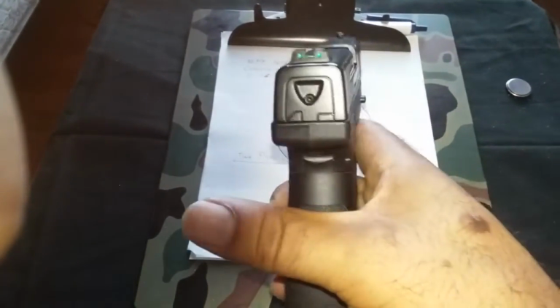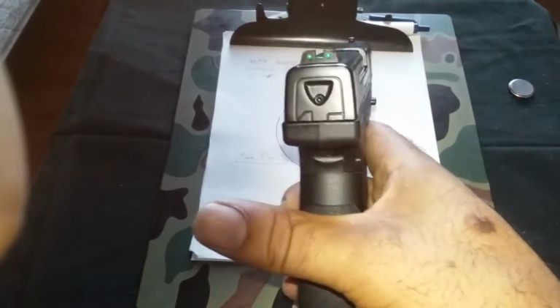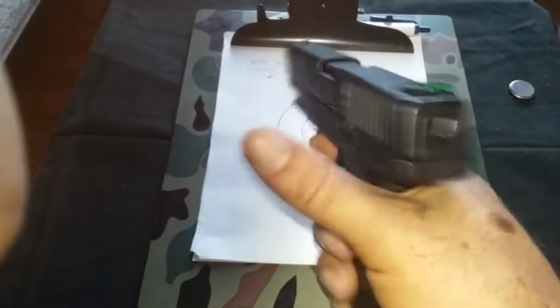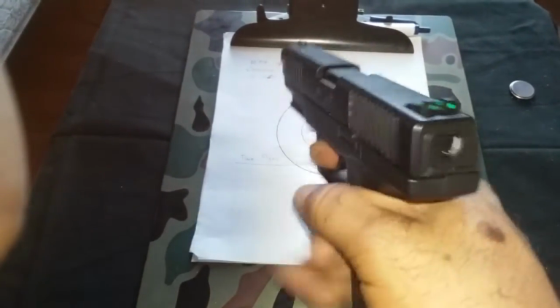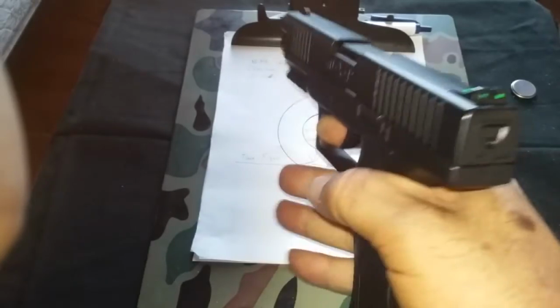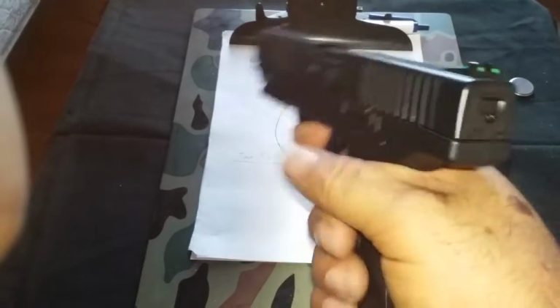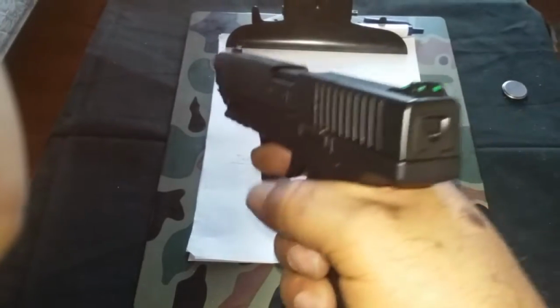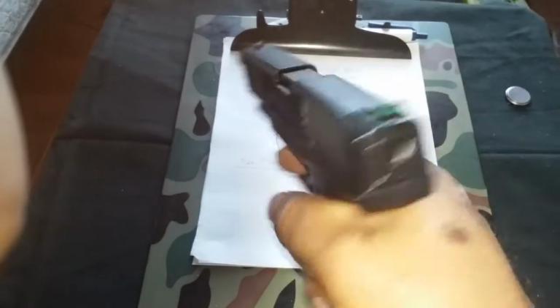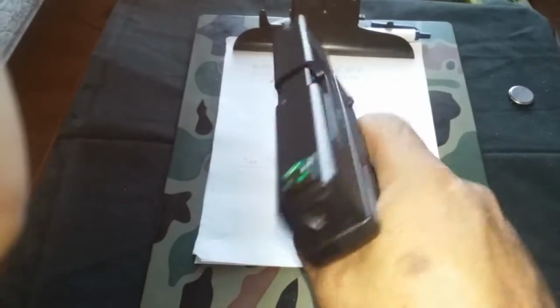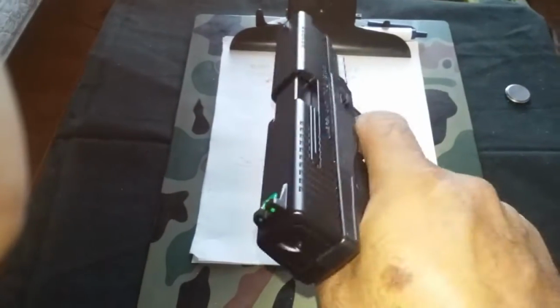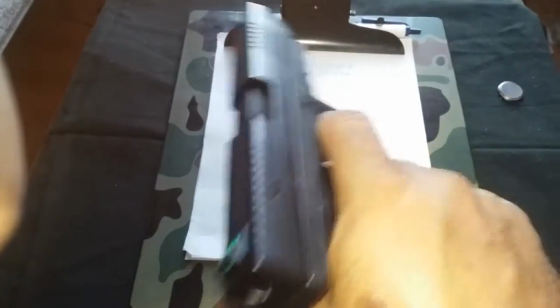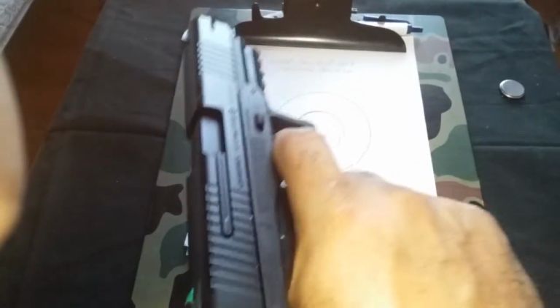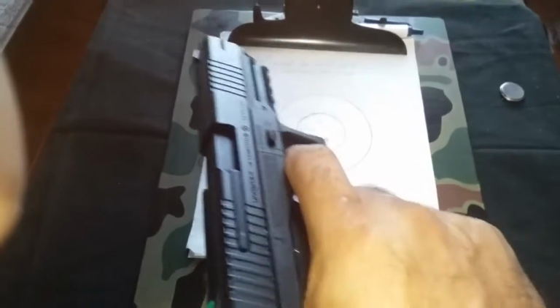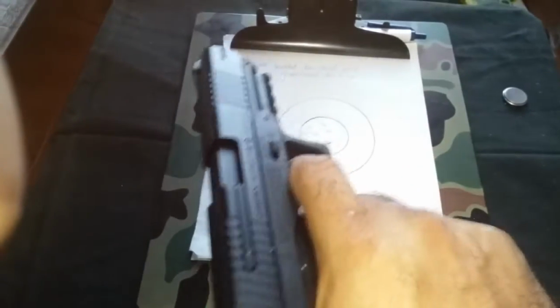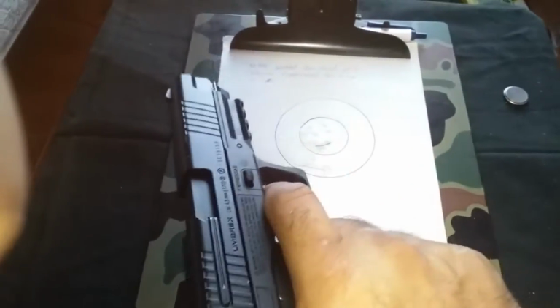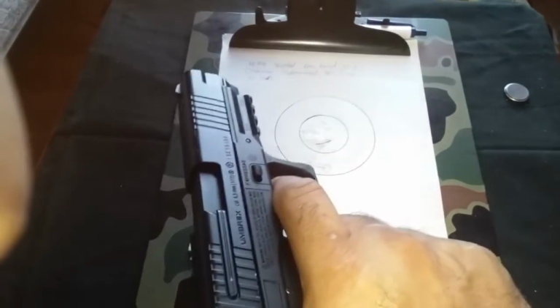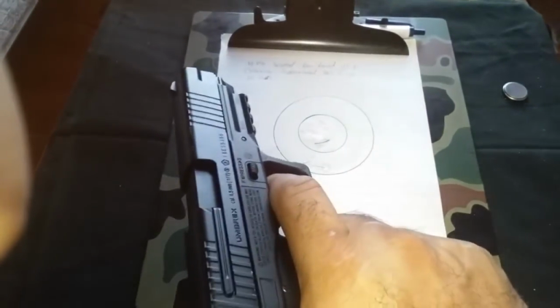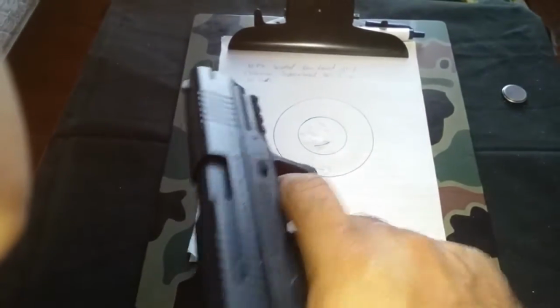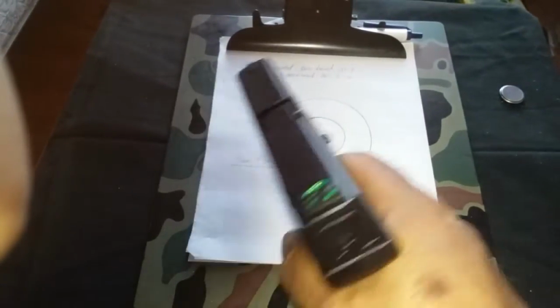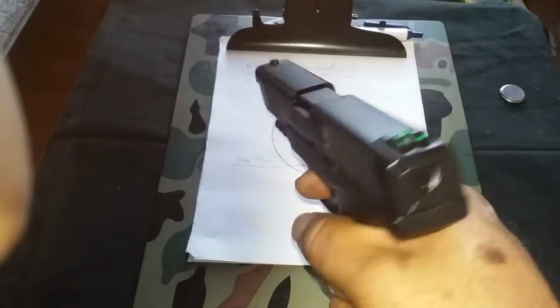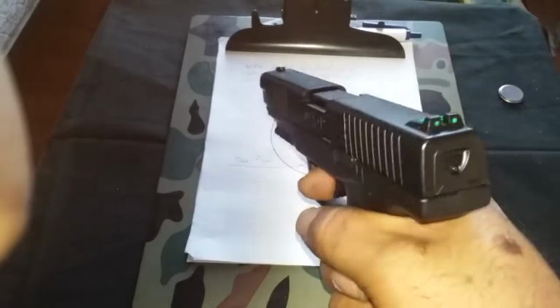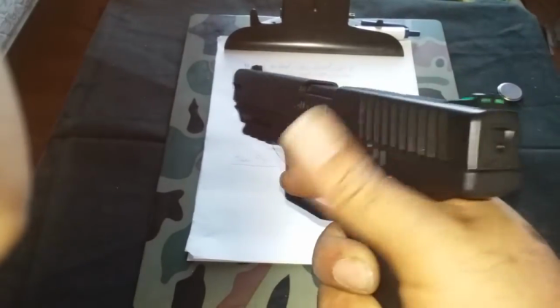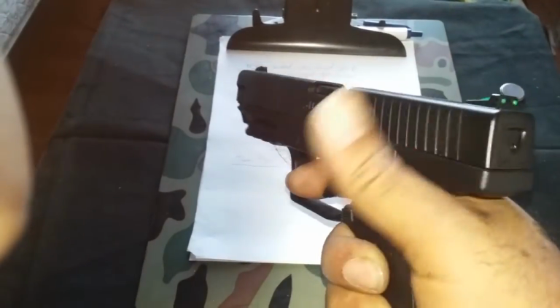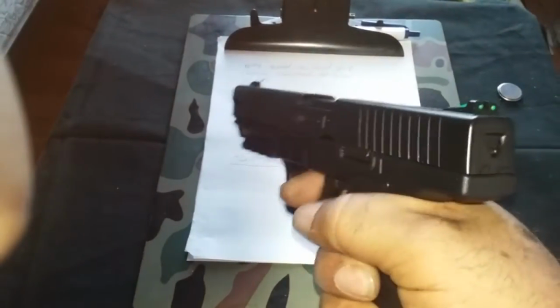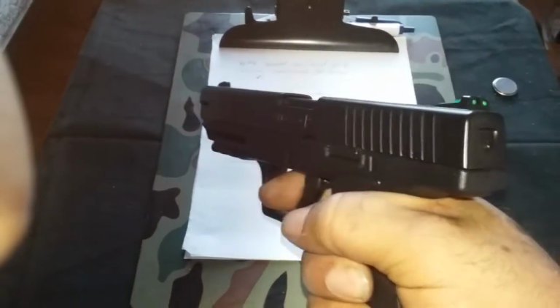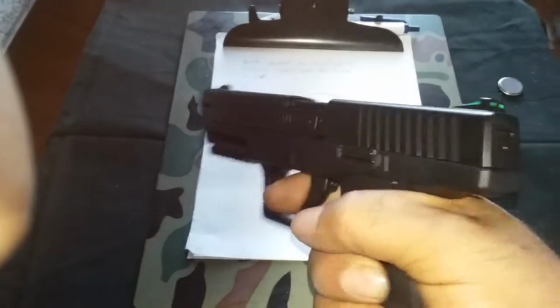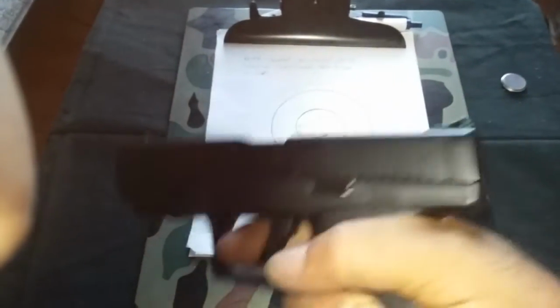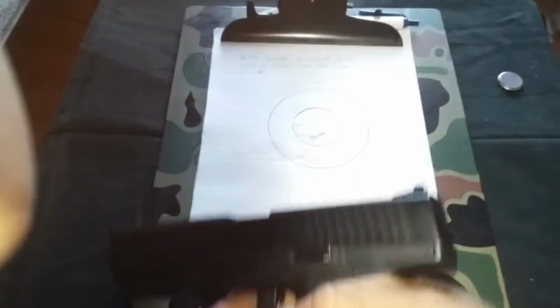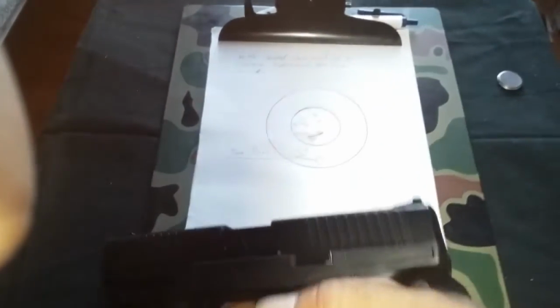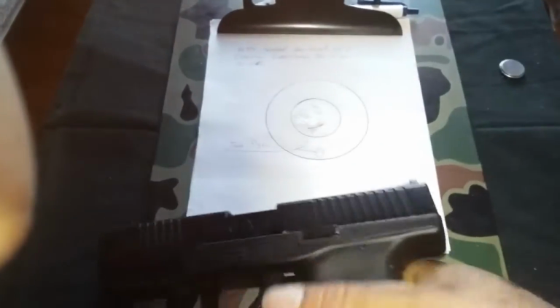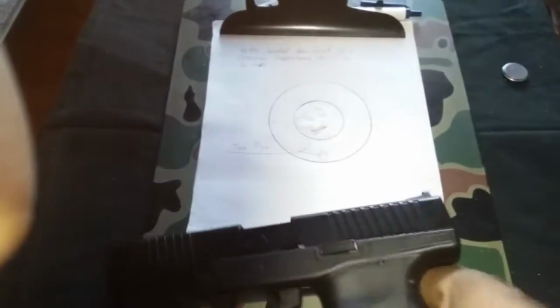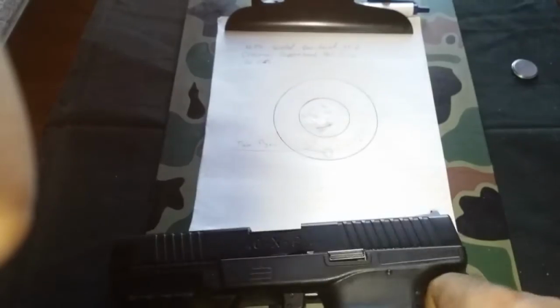Grip's a little wide, but like I said, I got big hands so it fits fine — fits comfortable.